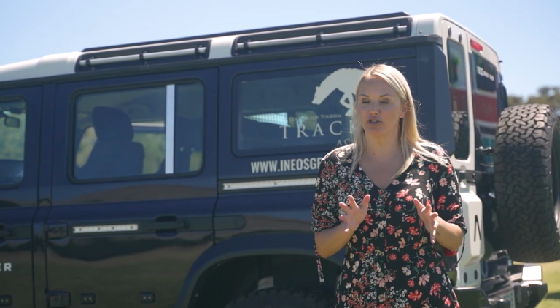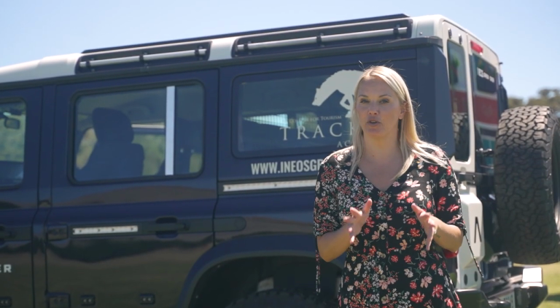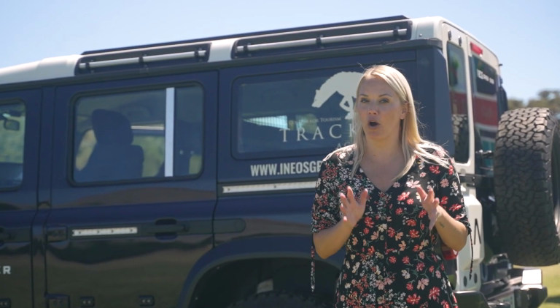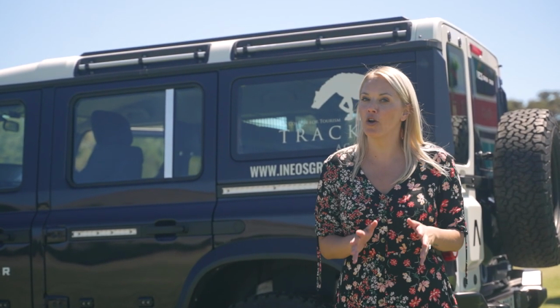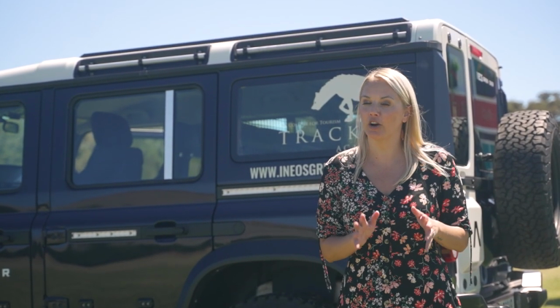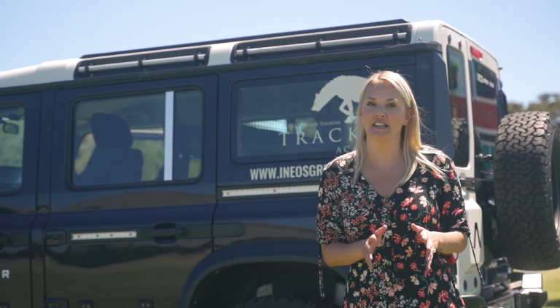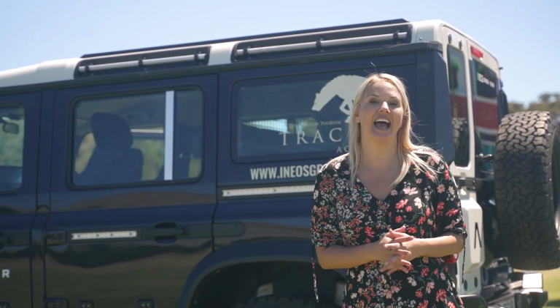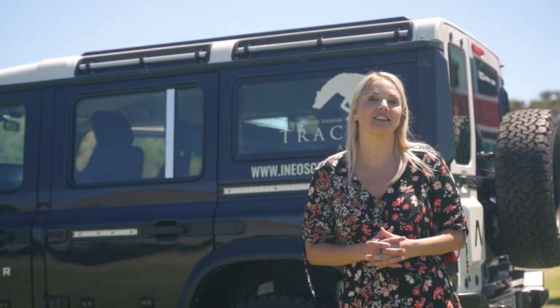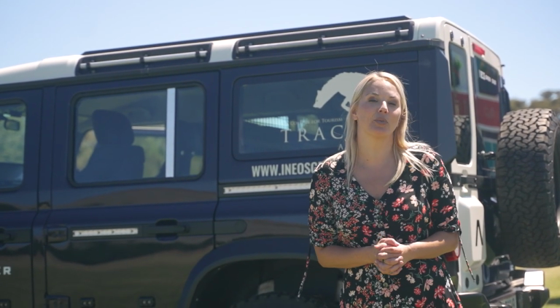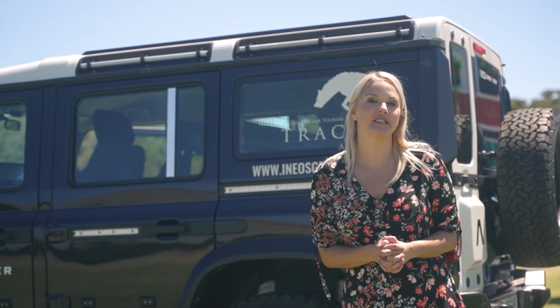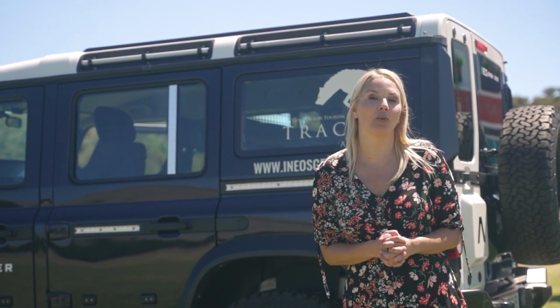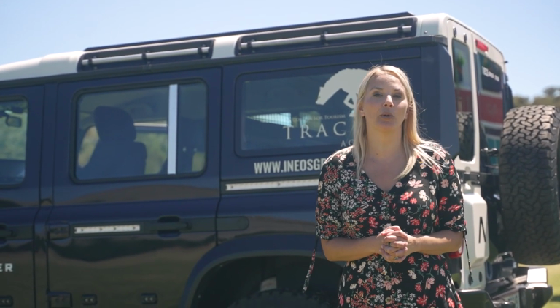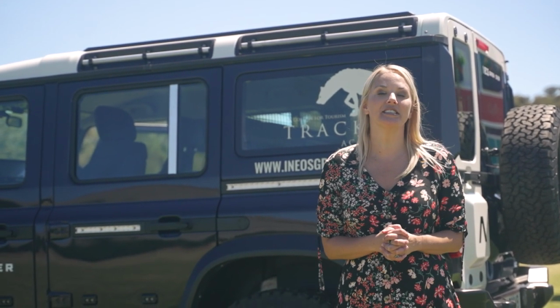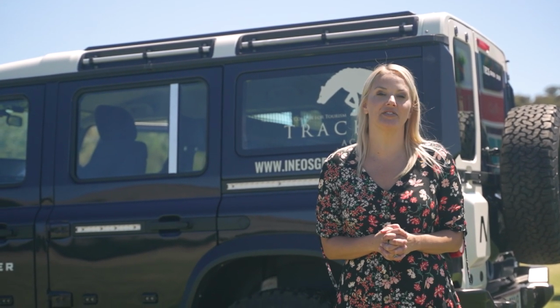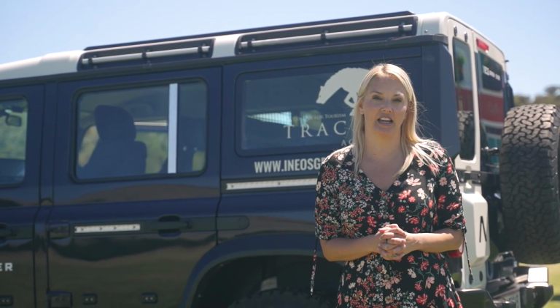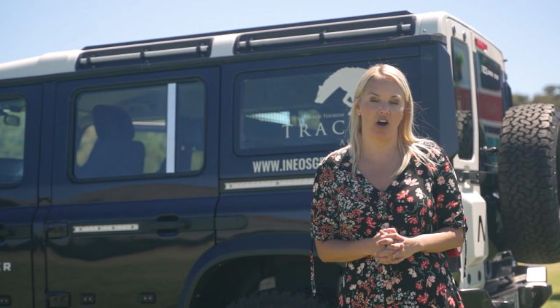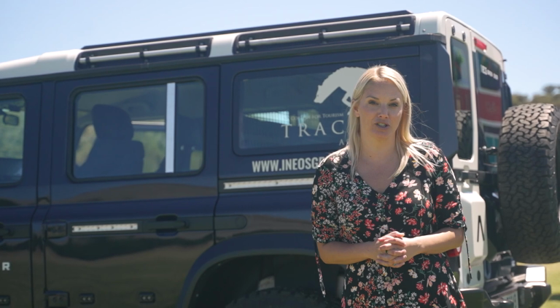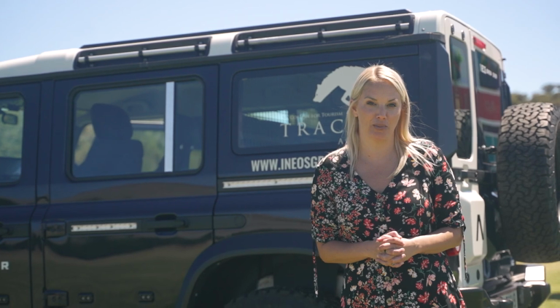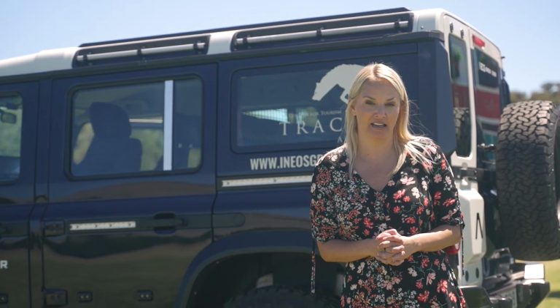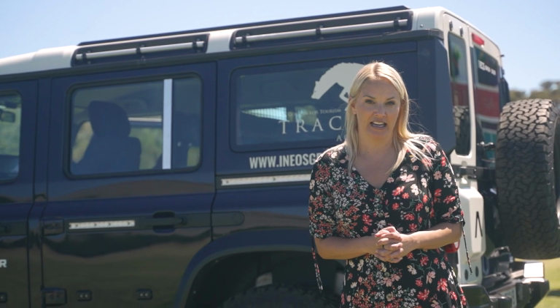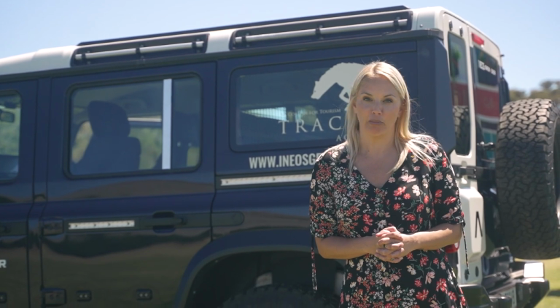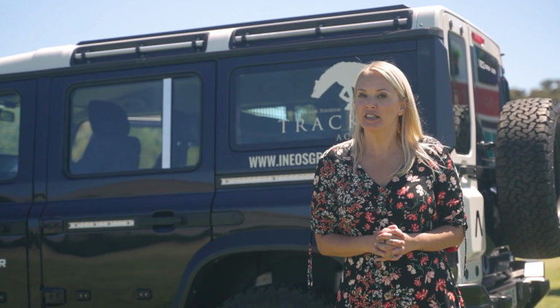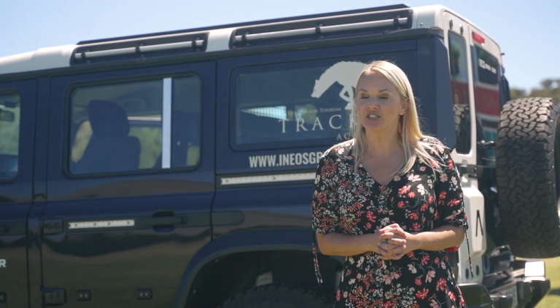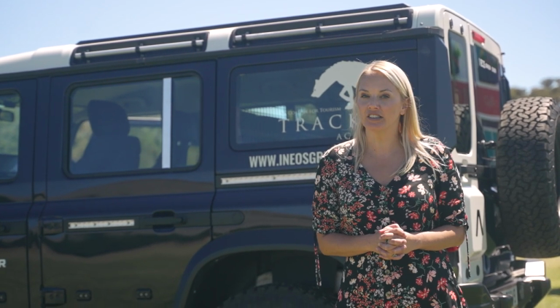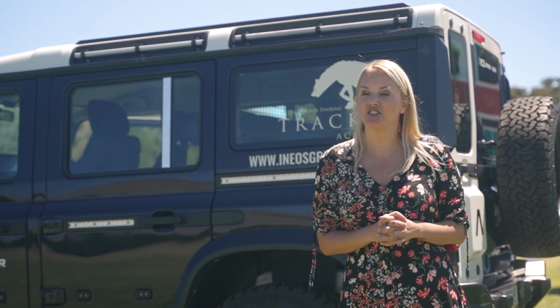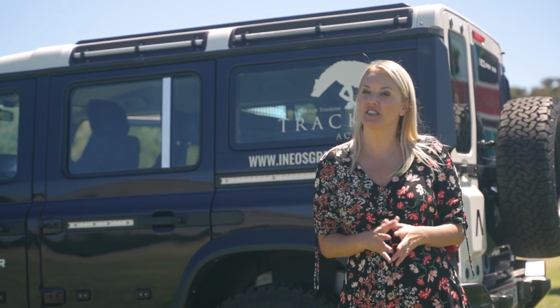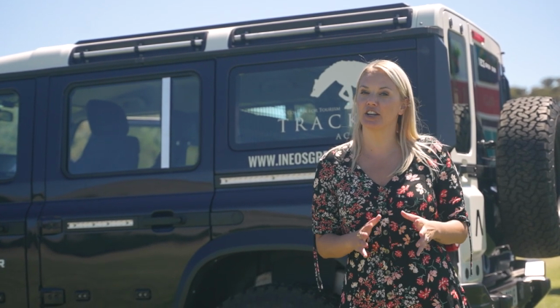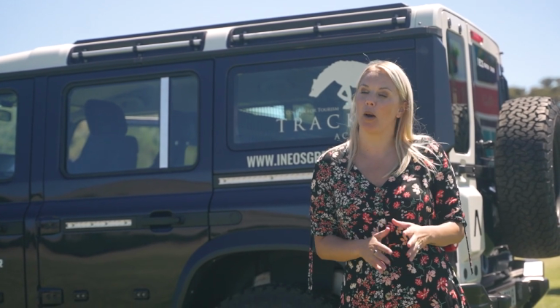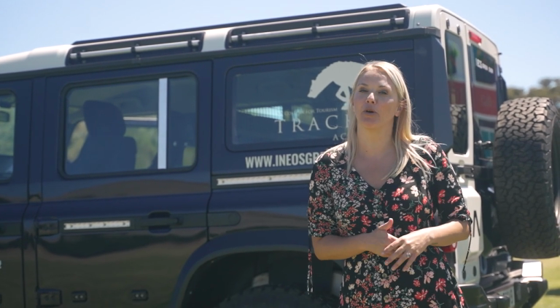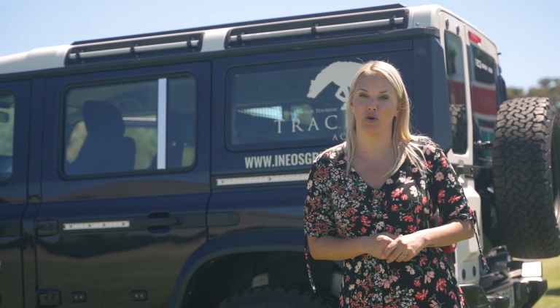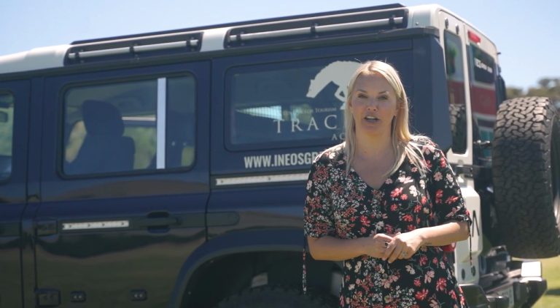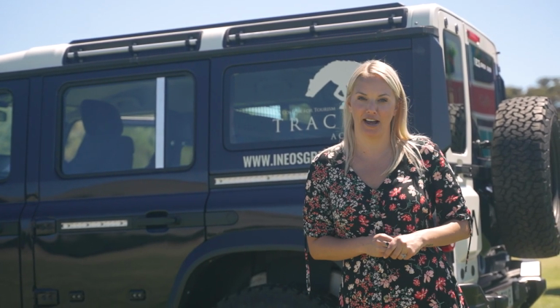I wish I could tell you how it drives, but we'll just have to wait for that. You can reserve your own Grenadier at this point and it will be delivered in October, with pricing starting at just under 1.4 million Rand.